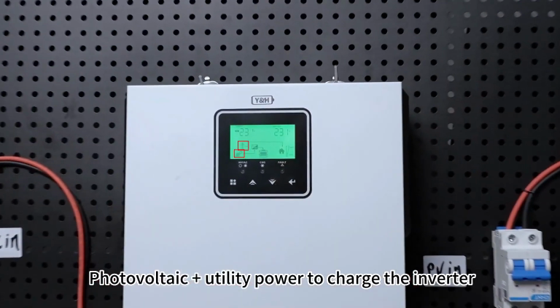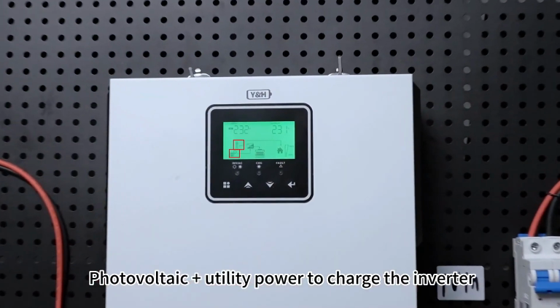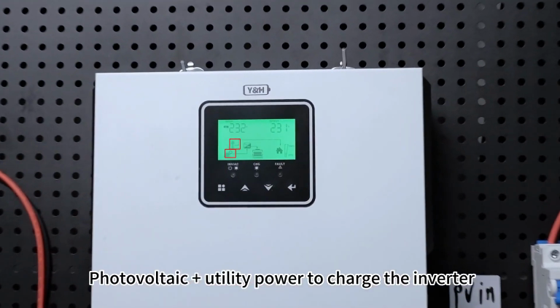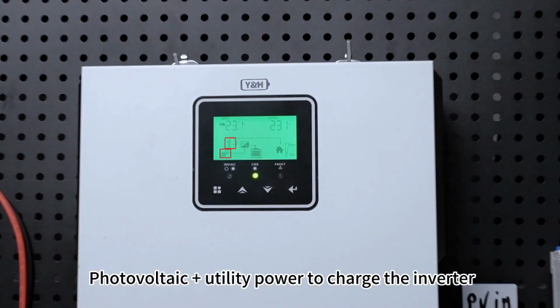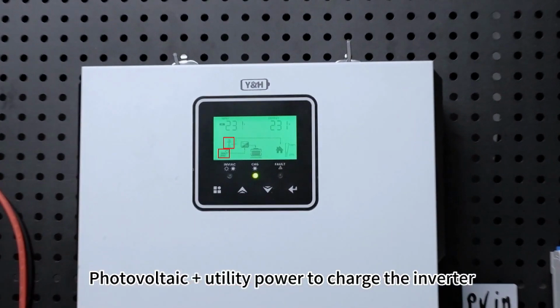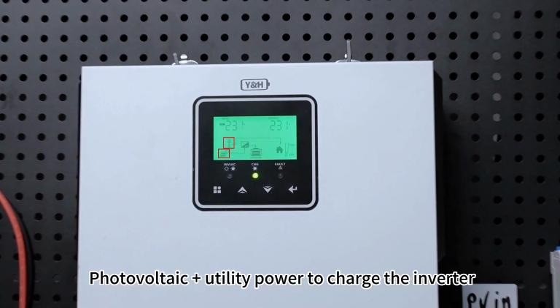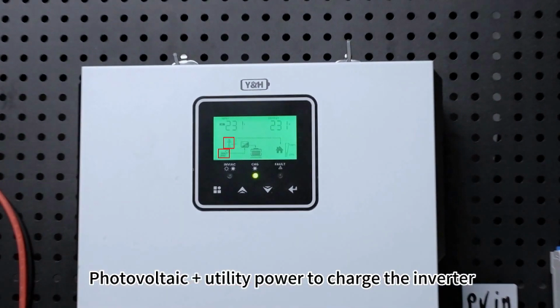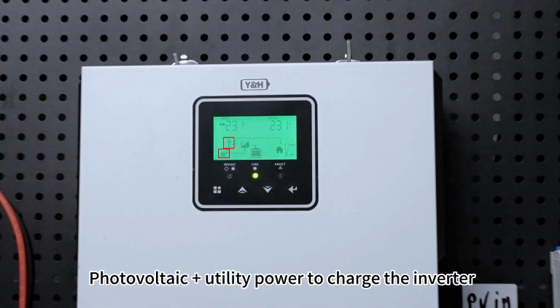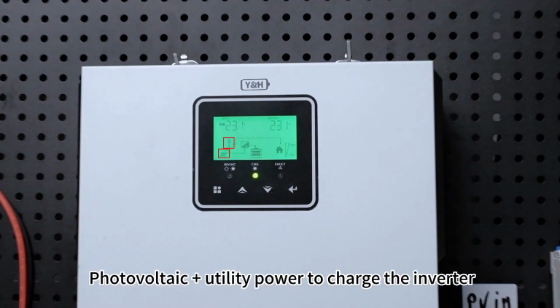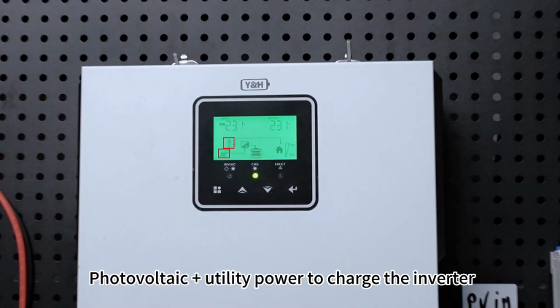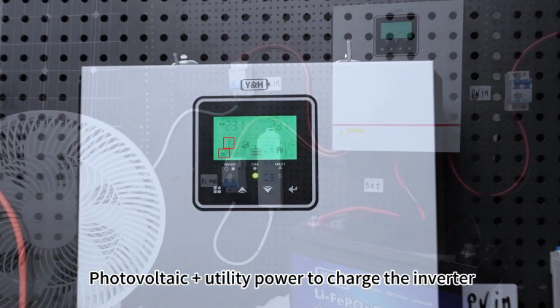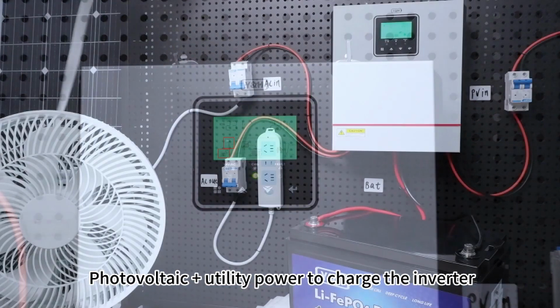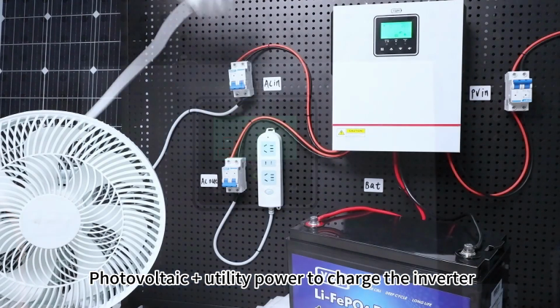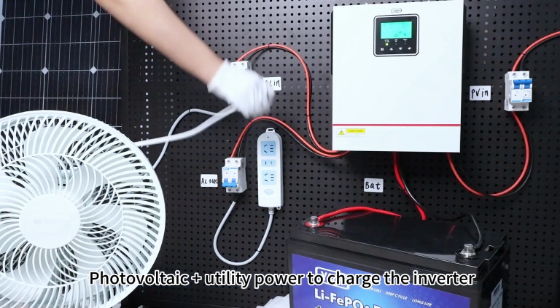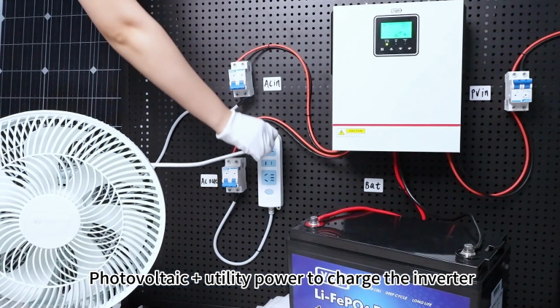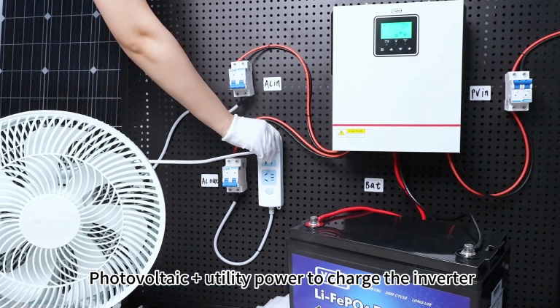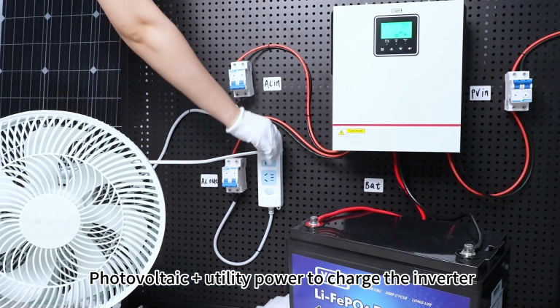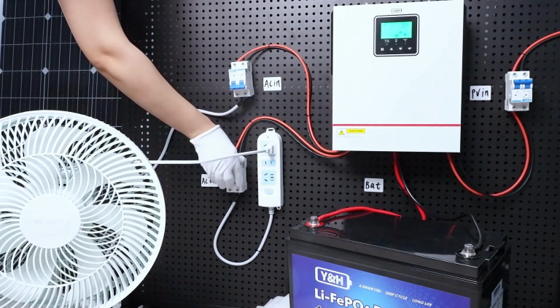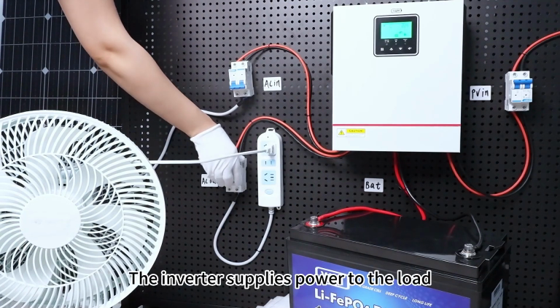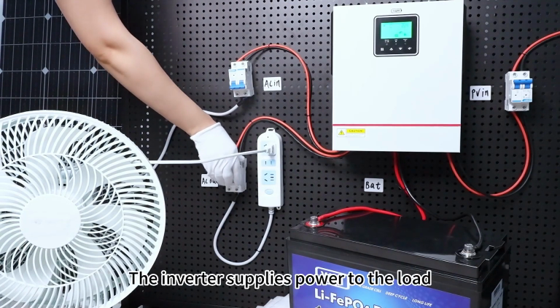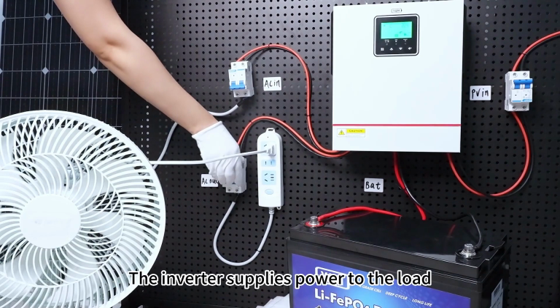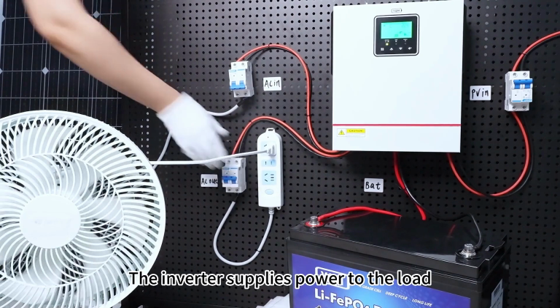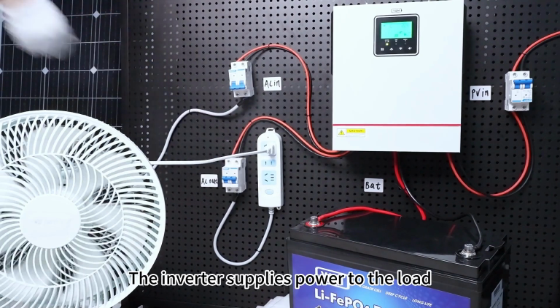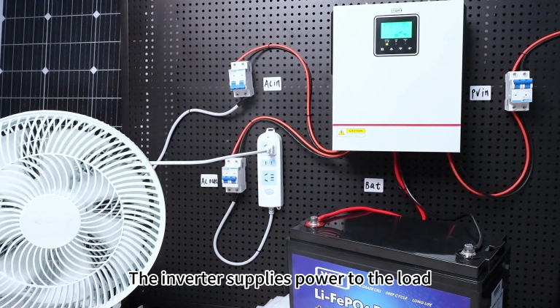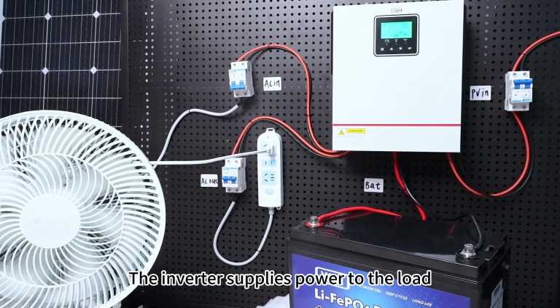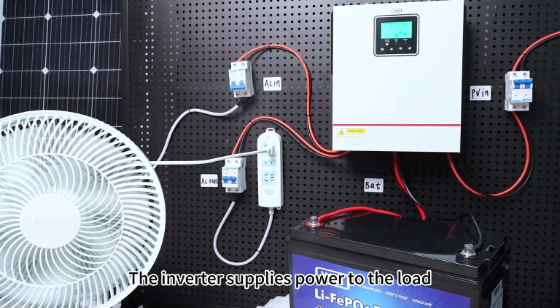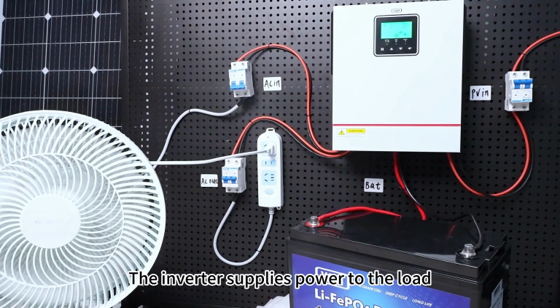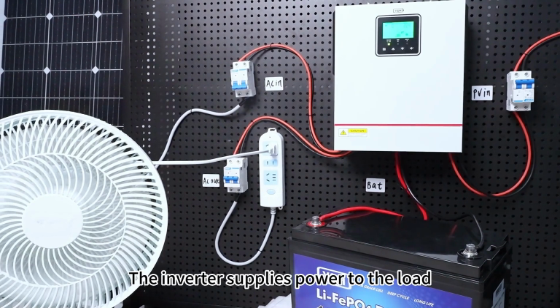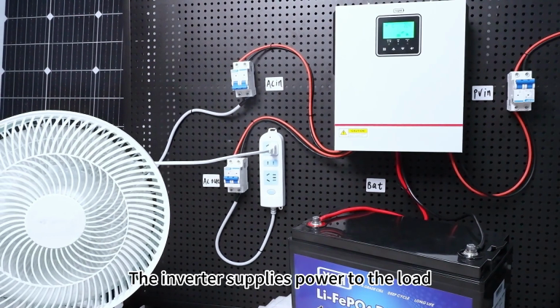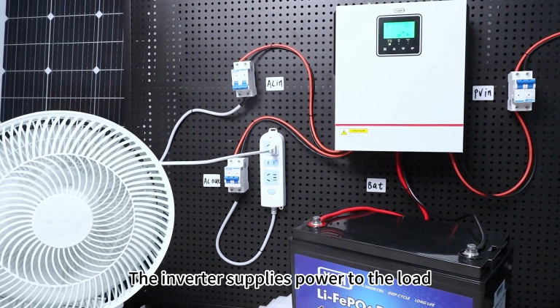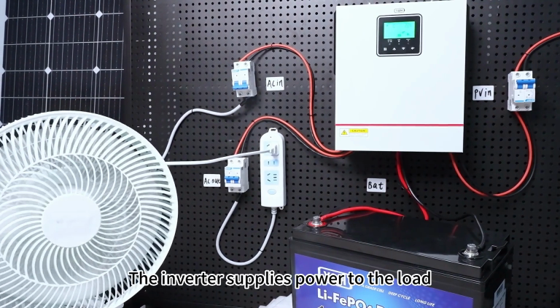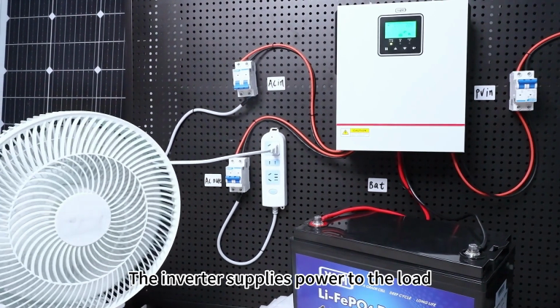Photovoltaic and utility power charge the inverter. The inverter supplies power to the load.